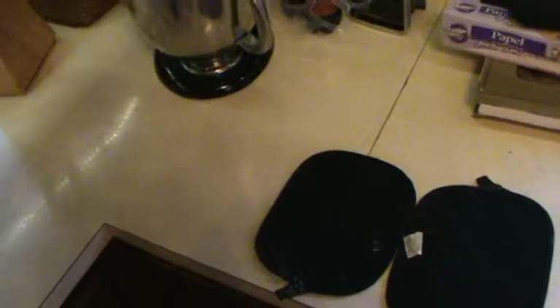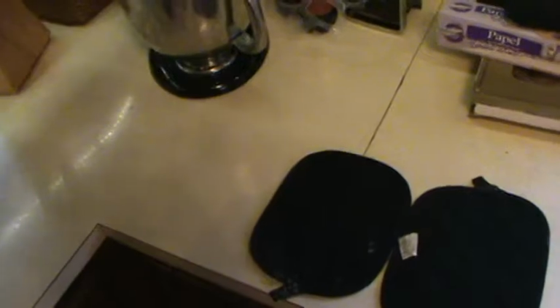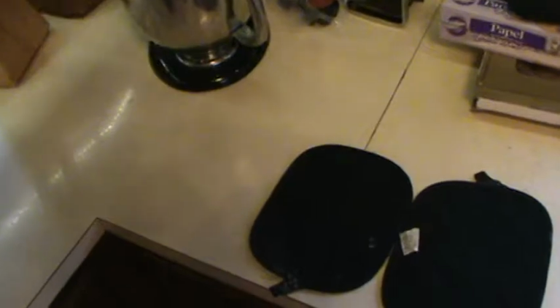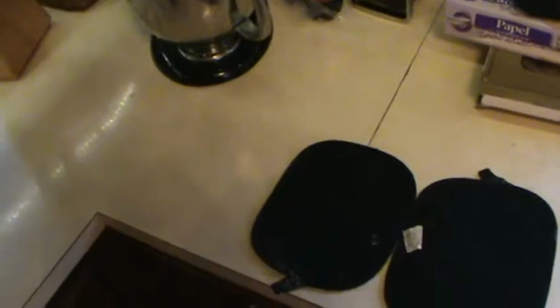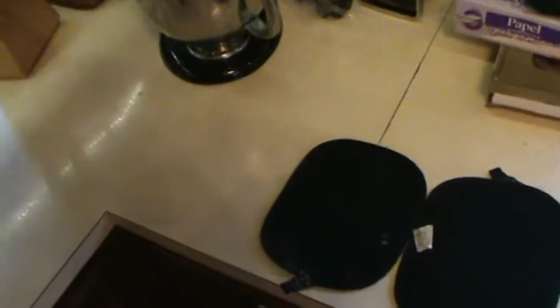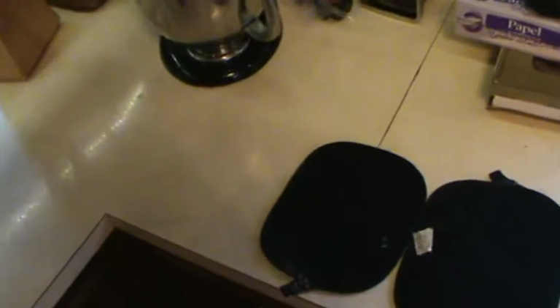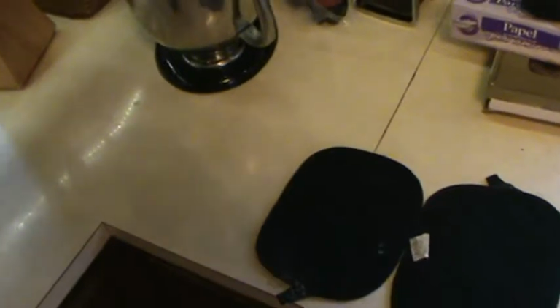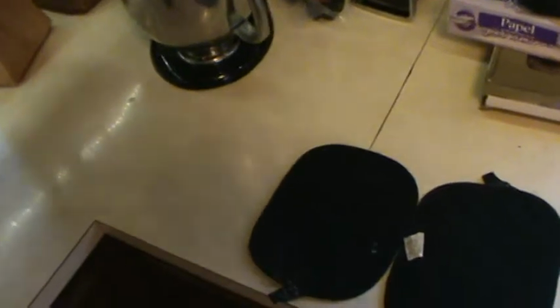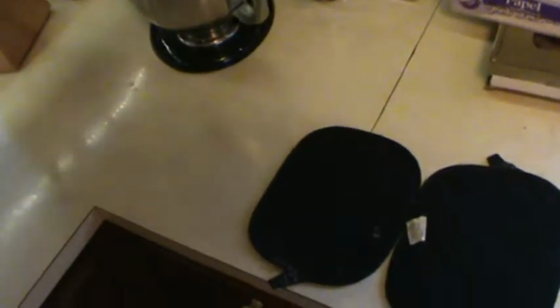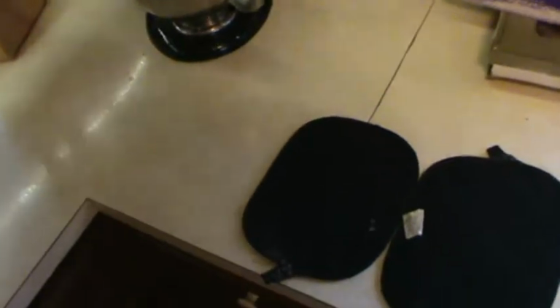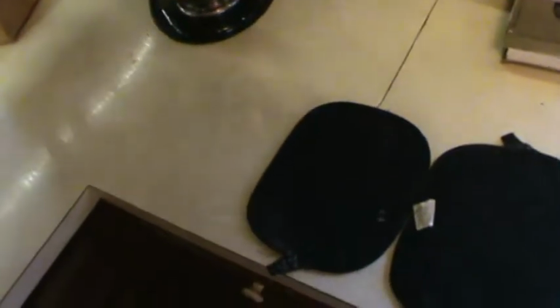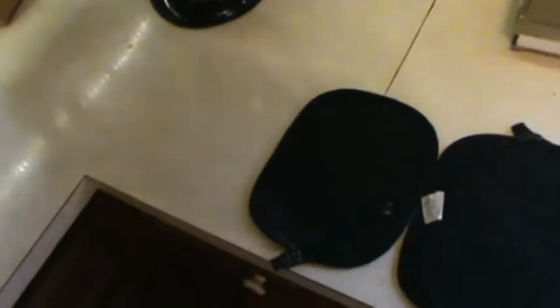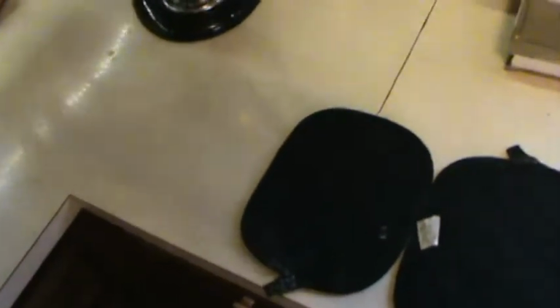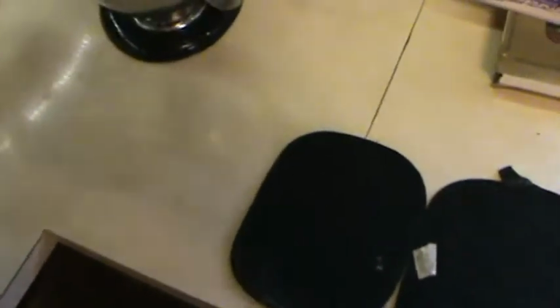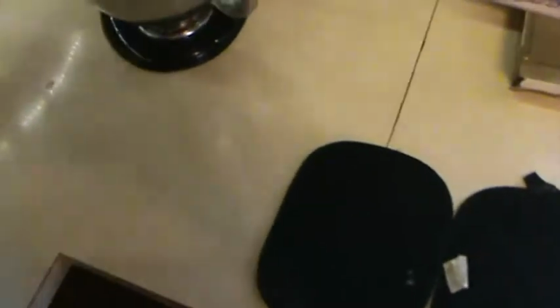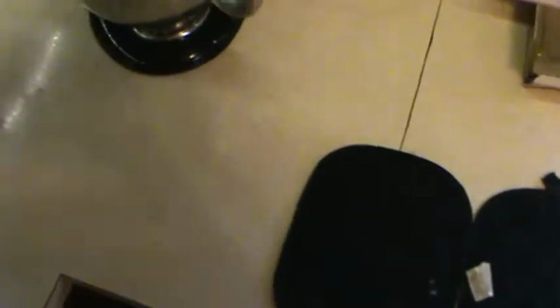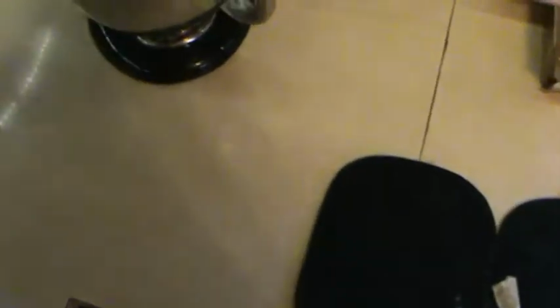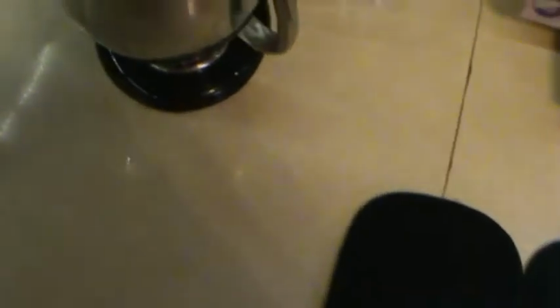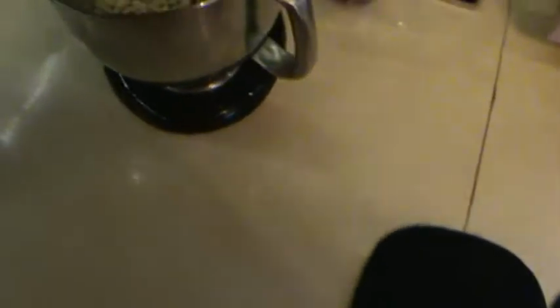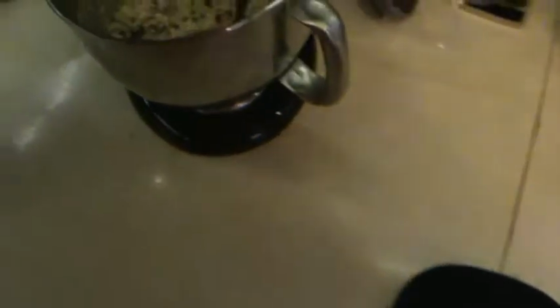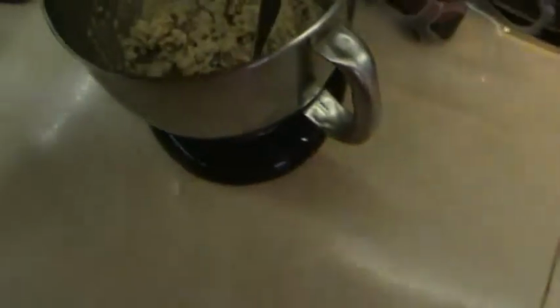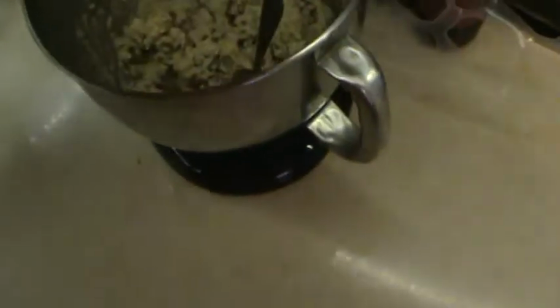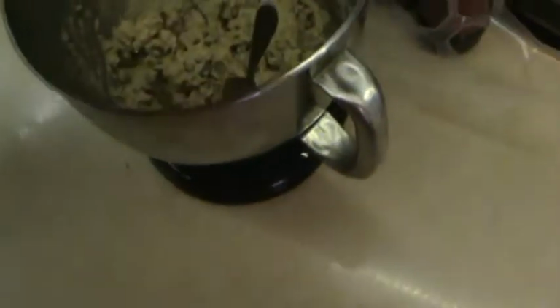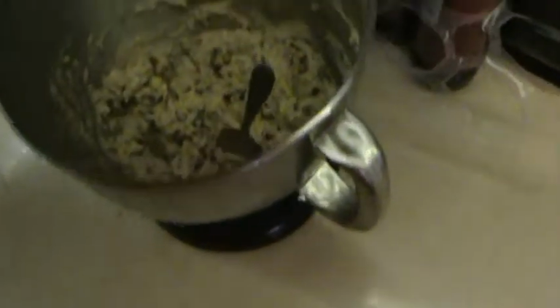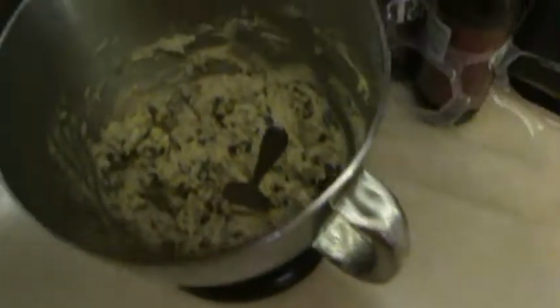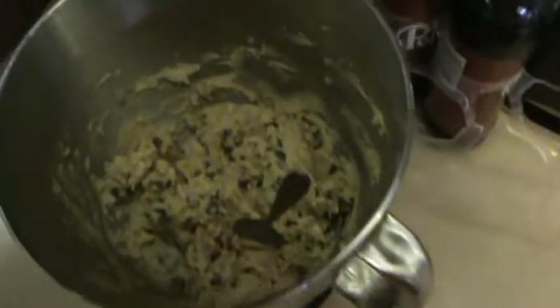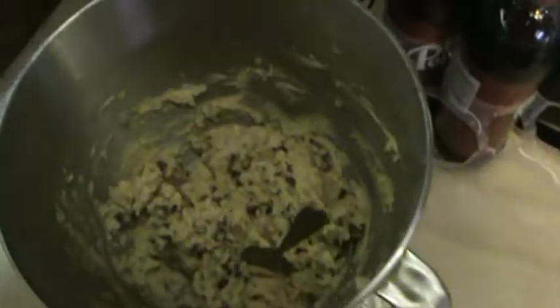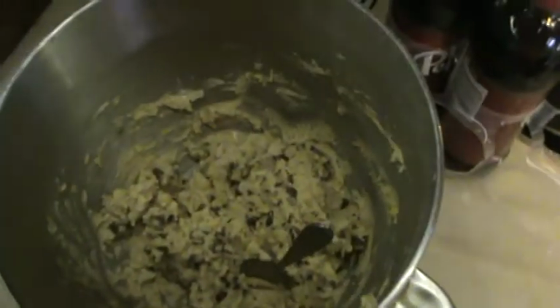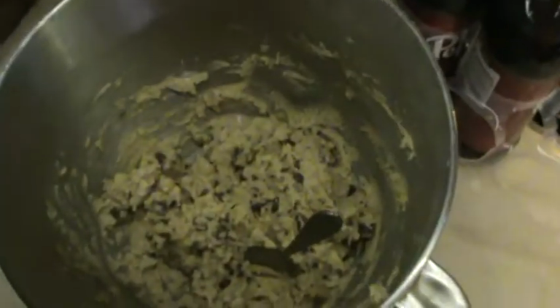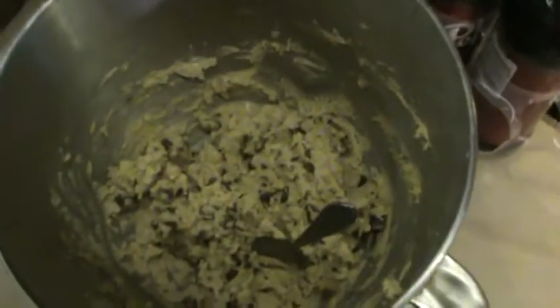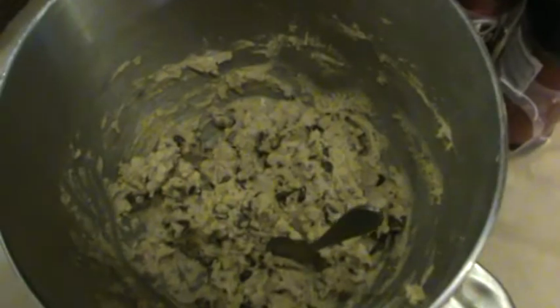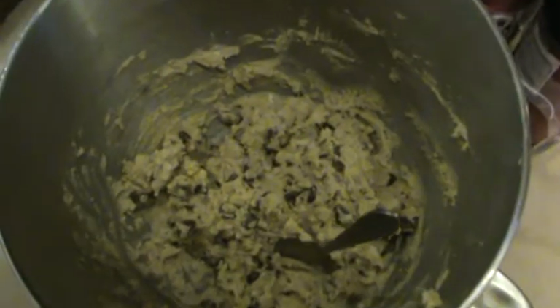Hello YouTube. My holiday baking has started.